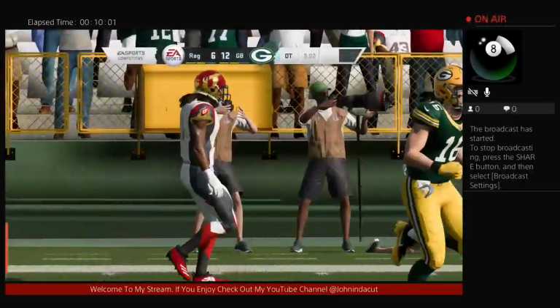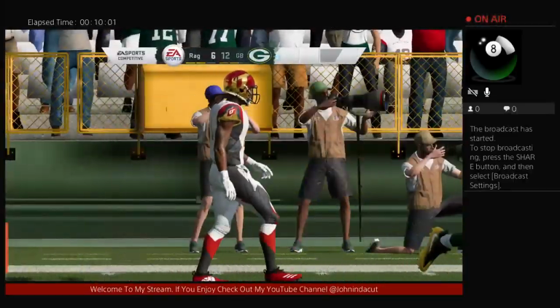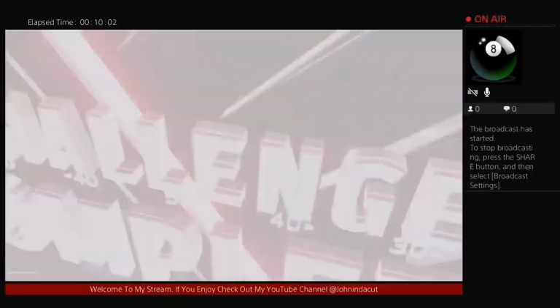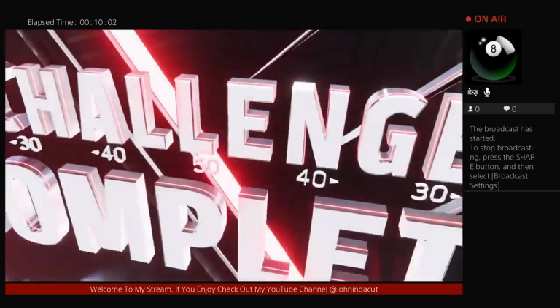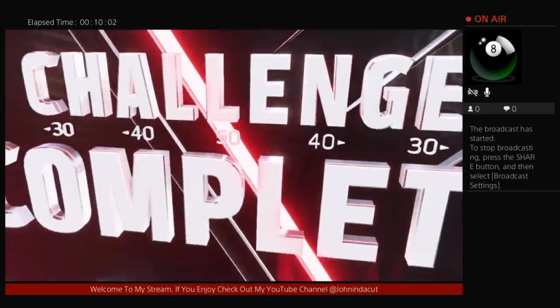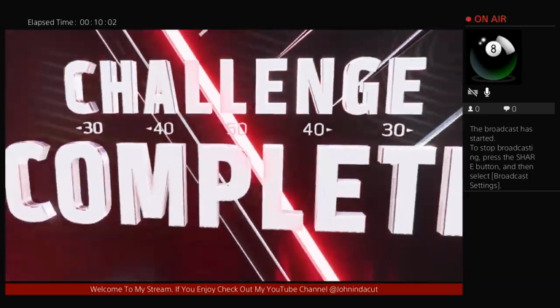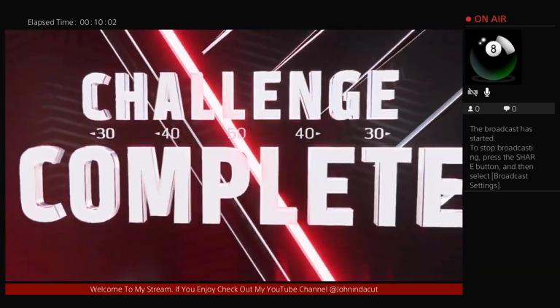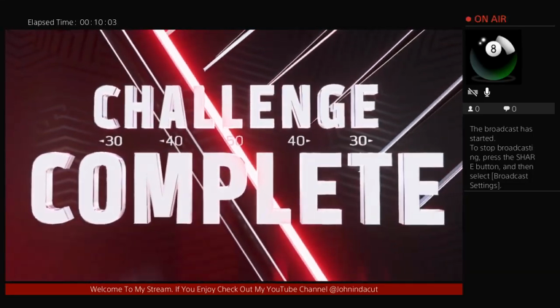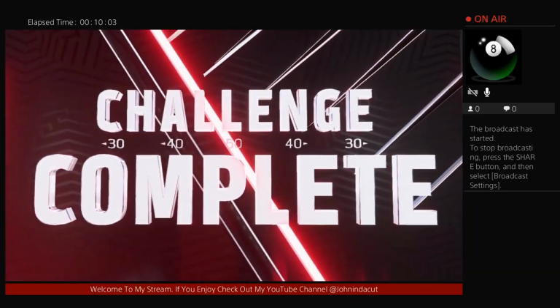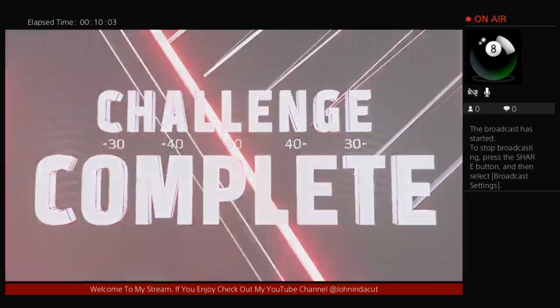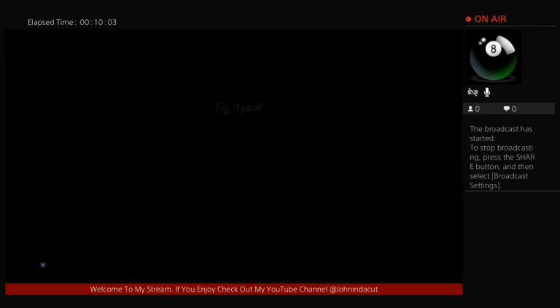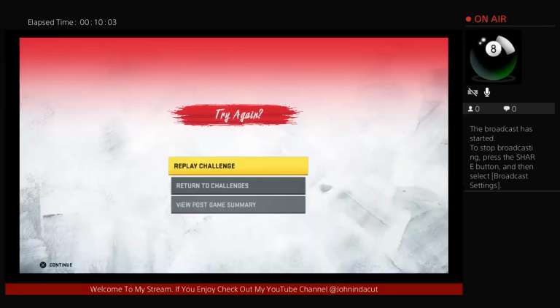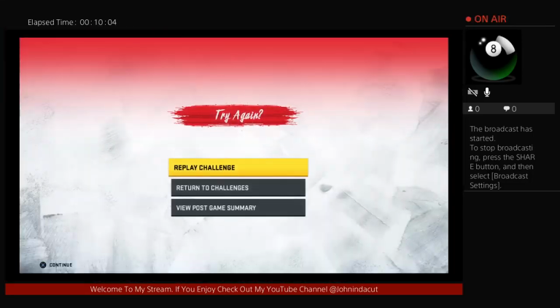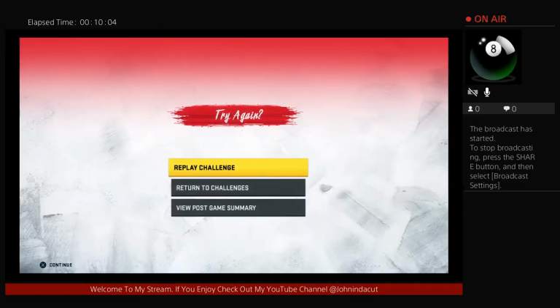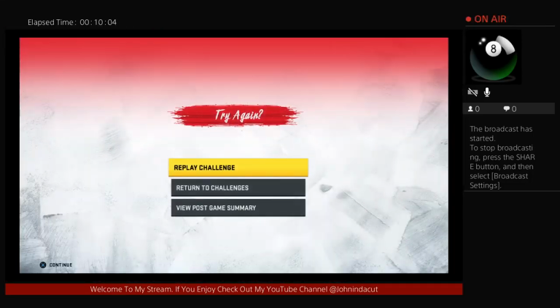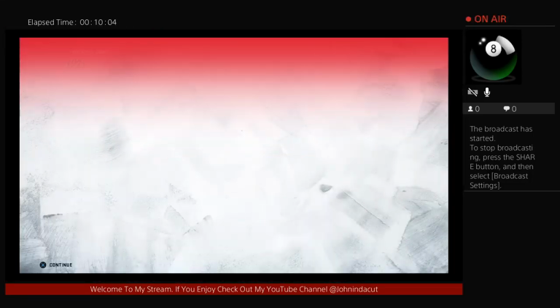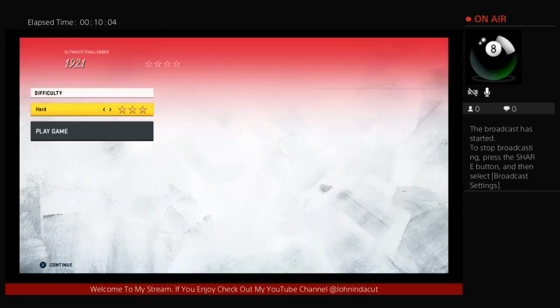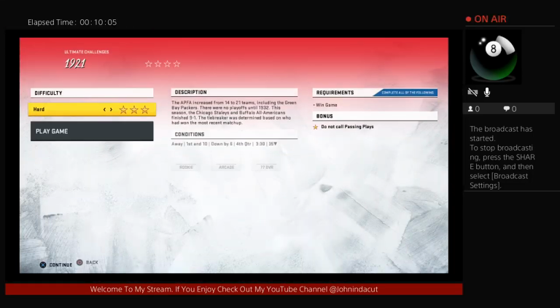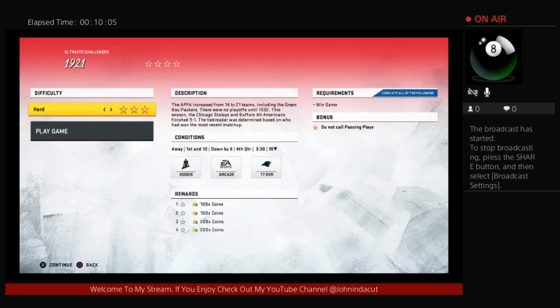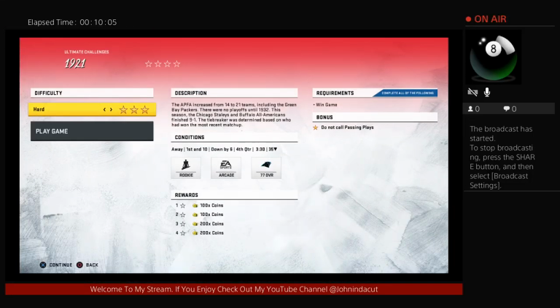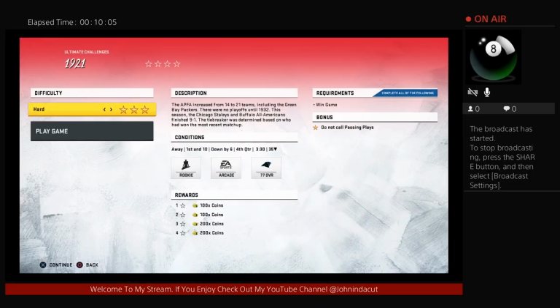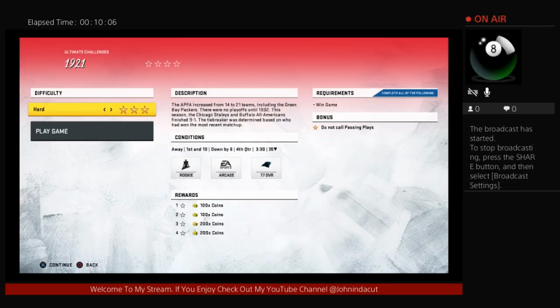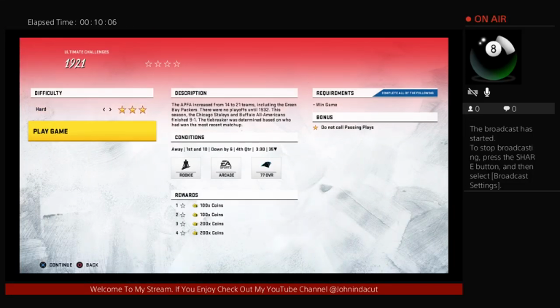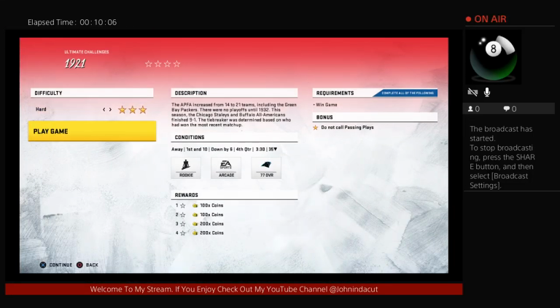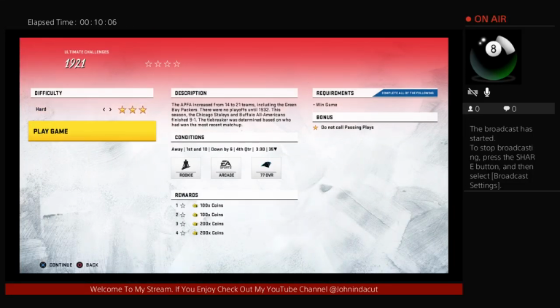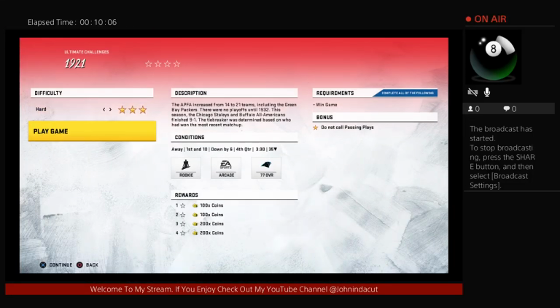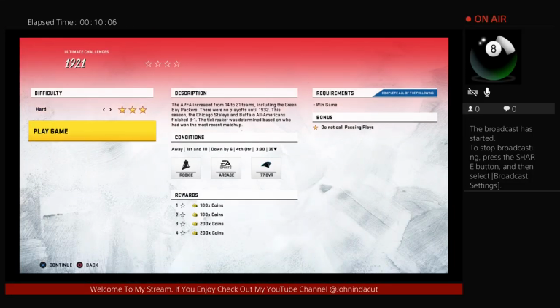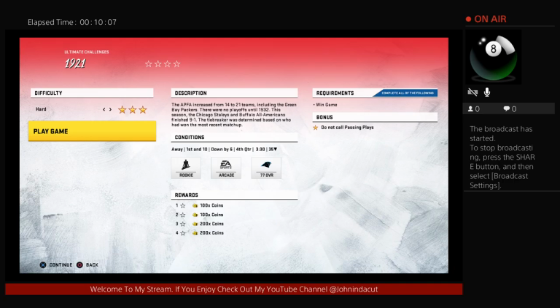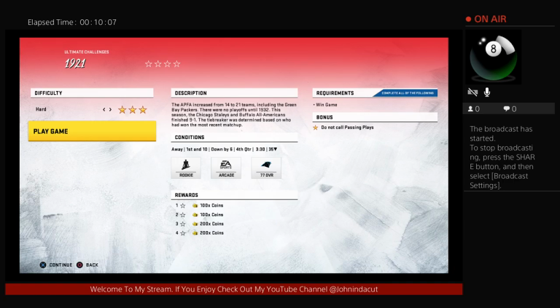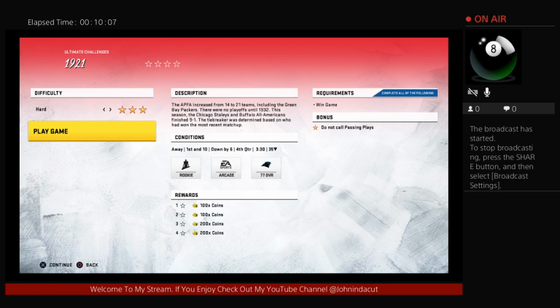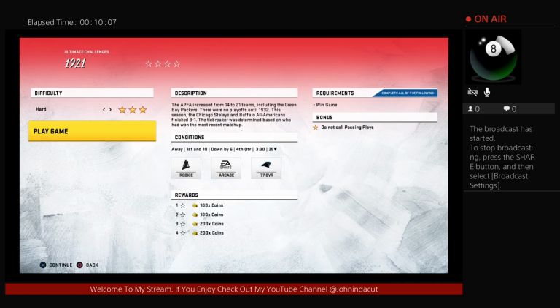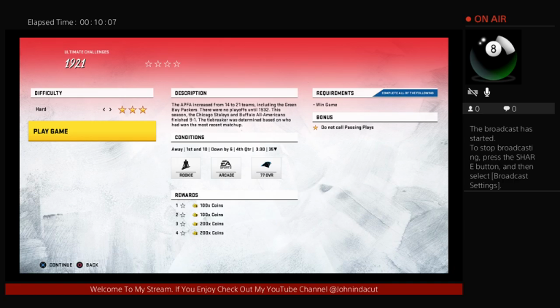Too bad — can't win them all, though. Come back and try again. Thanks for playing the Madden Ultimate Team Solo Challenge.